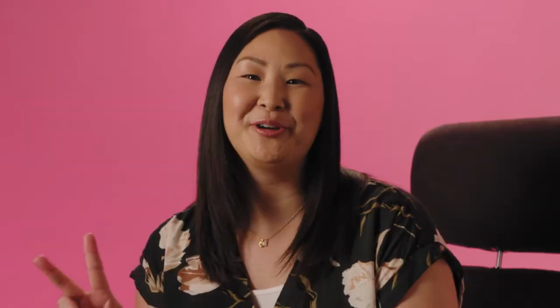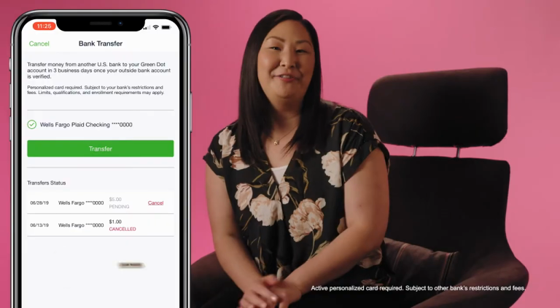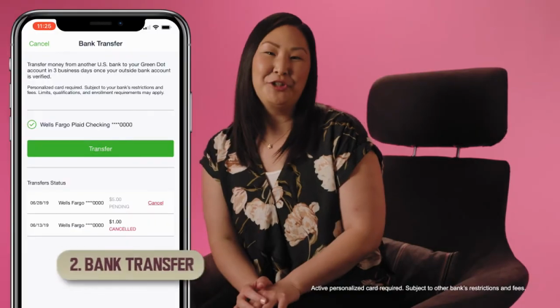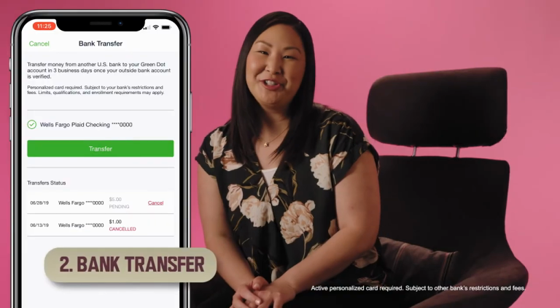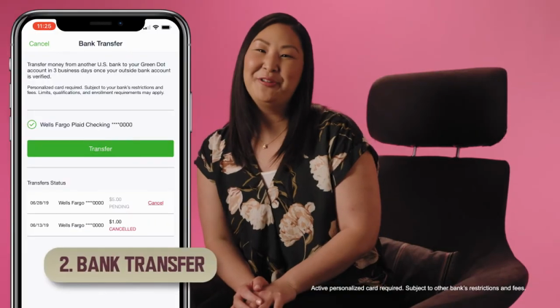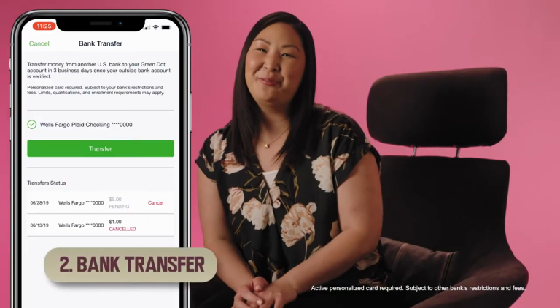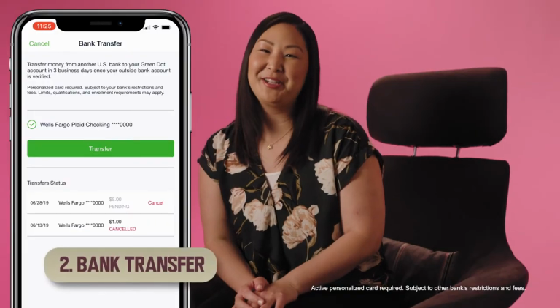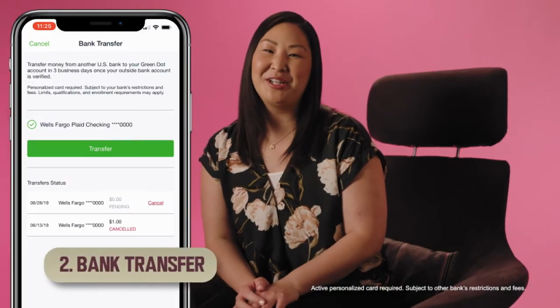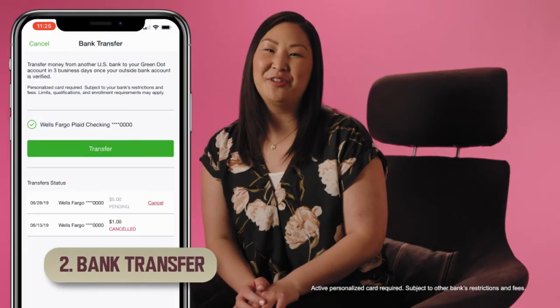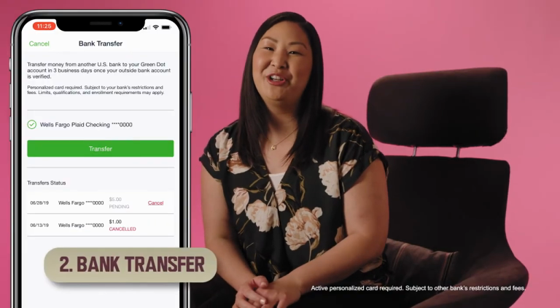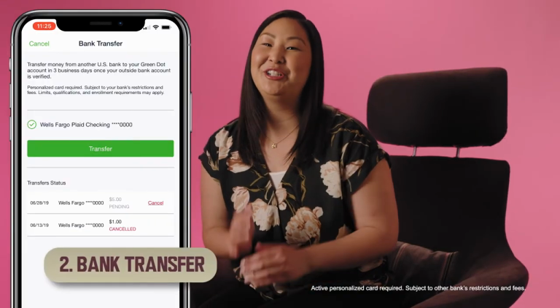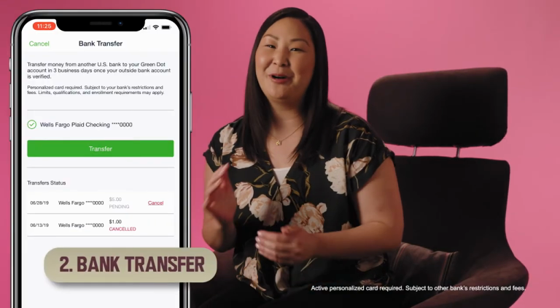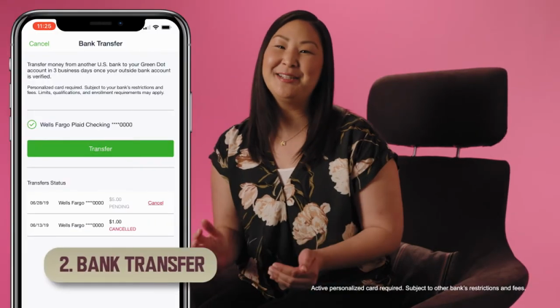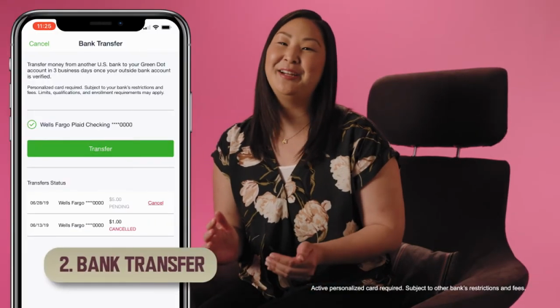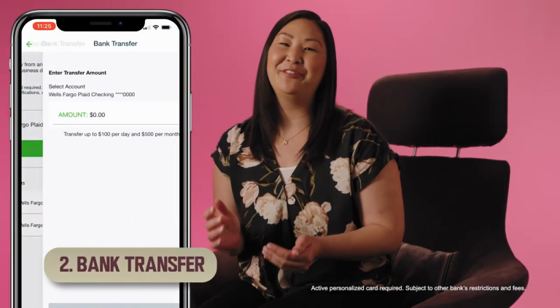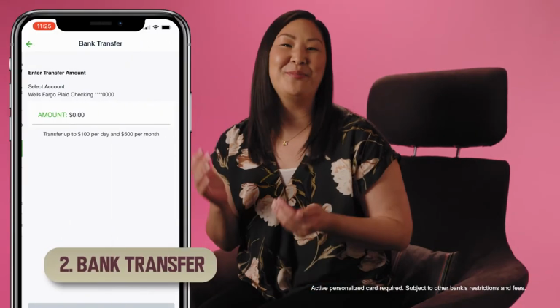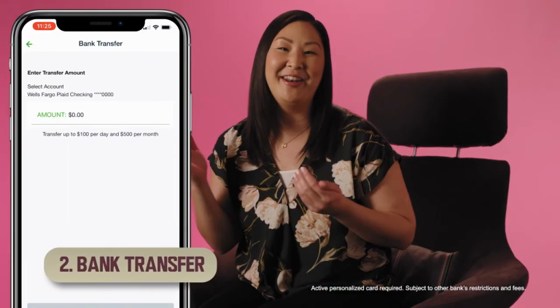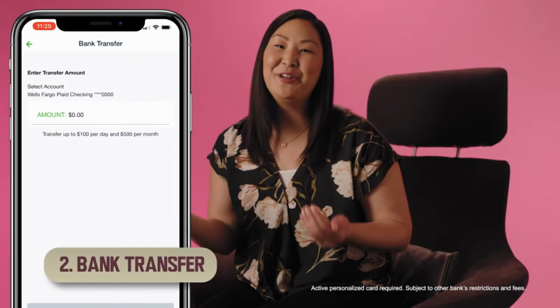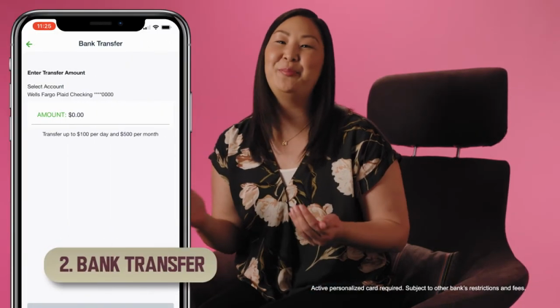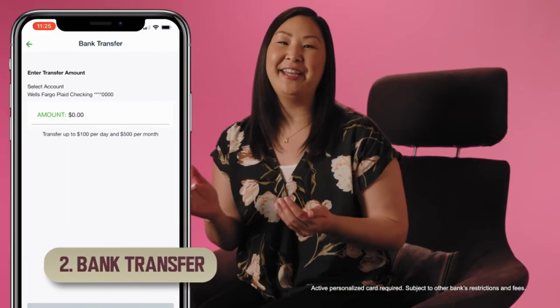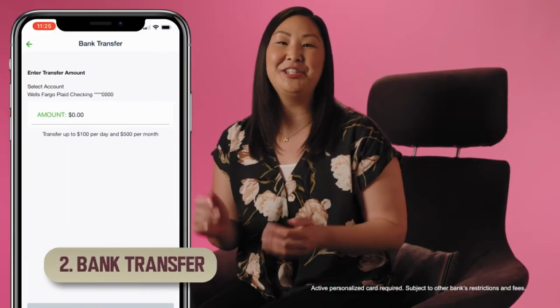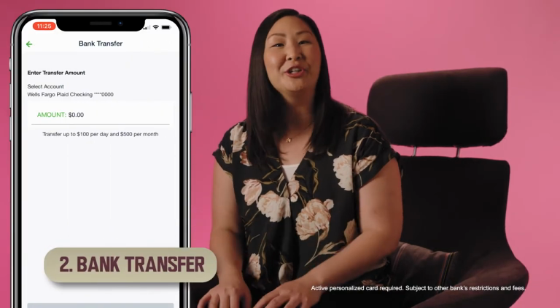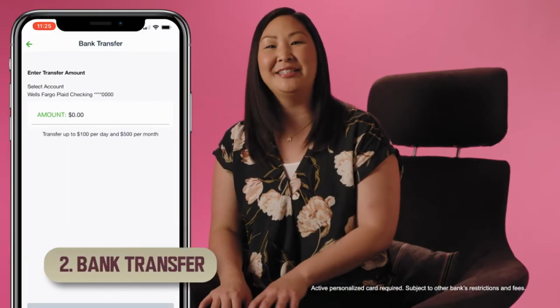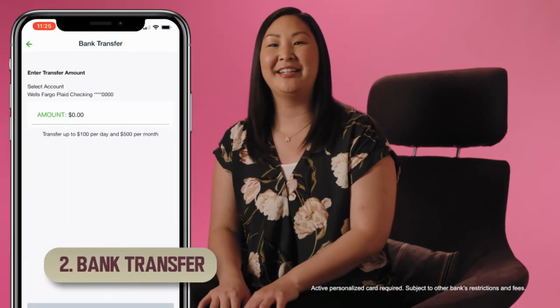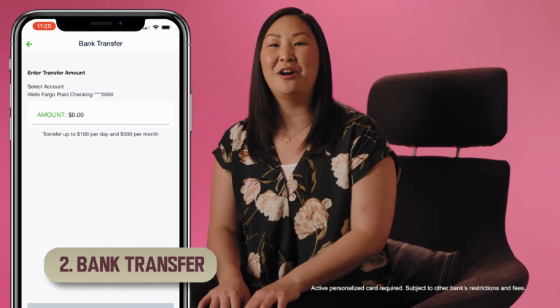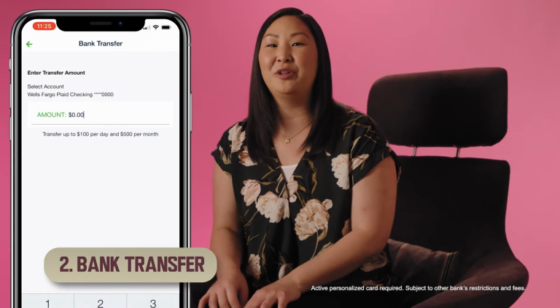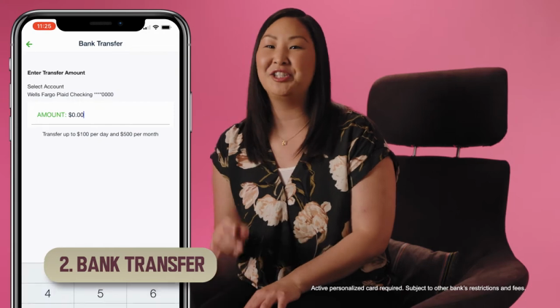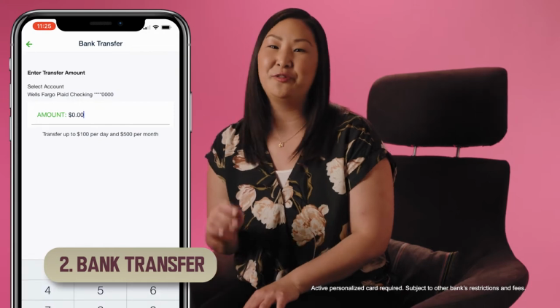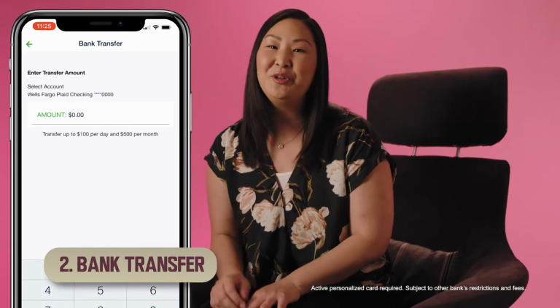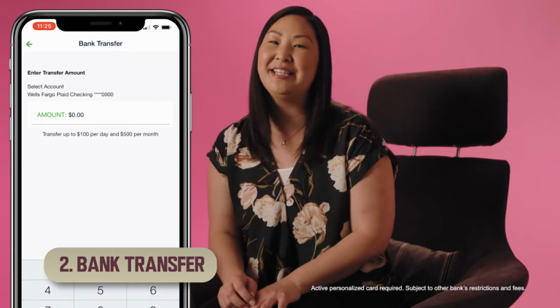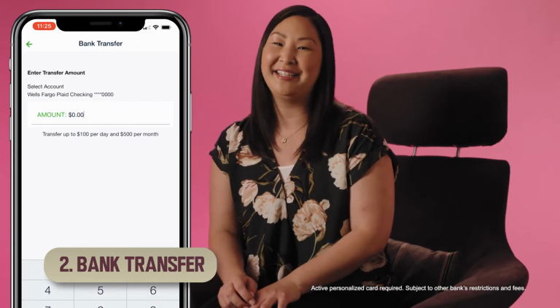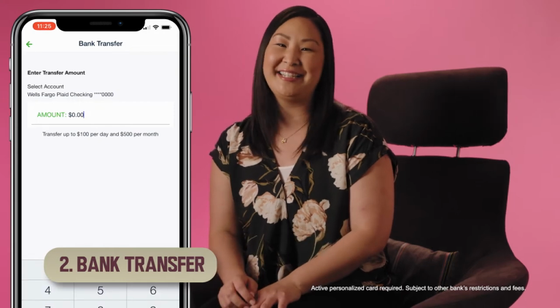2. If you choose to go with a bank transfer, you can deposit money from another bank into your Green Dot account with just a few easy clicks.